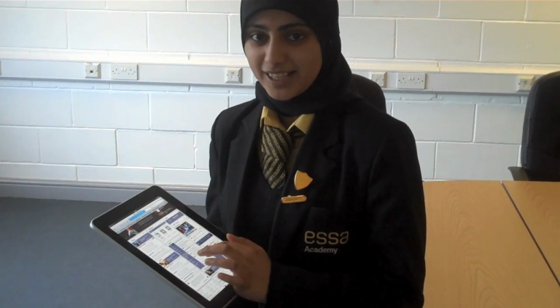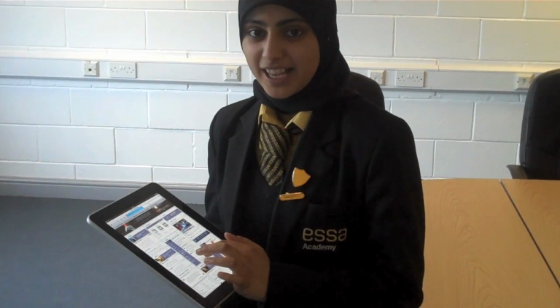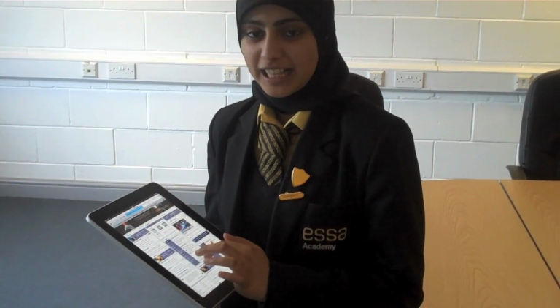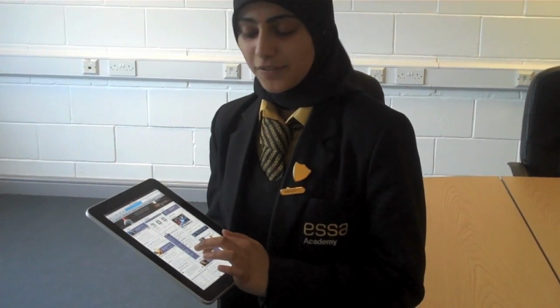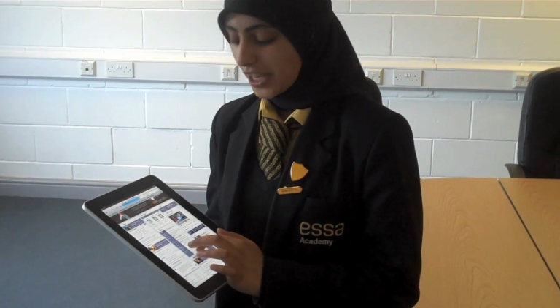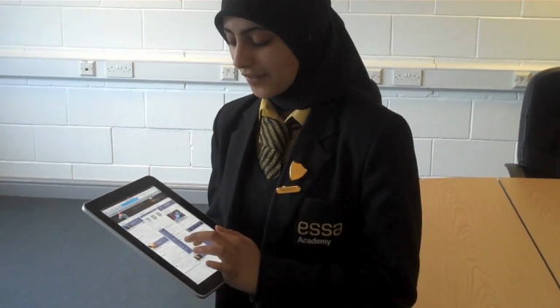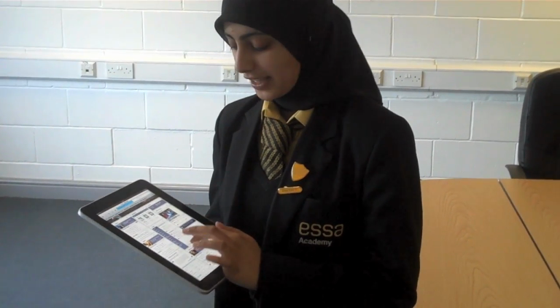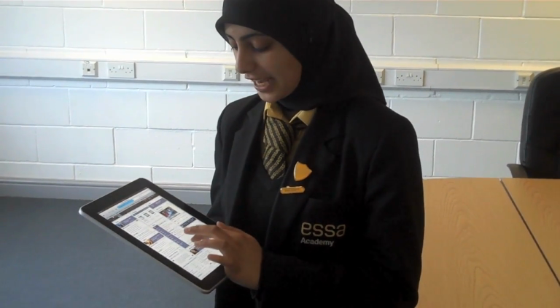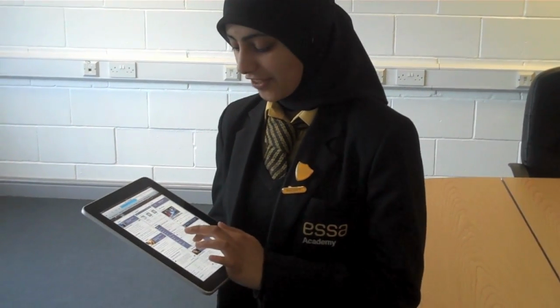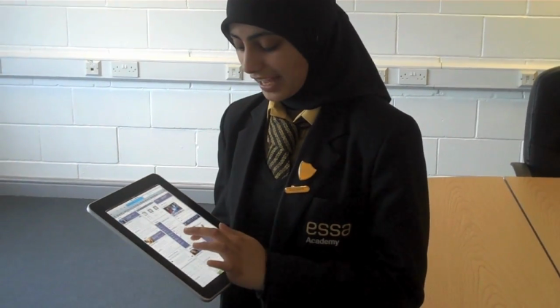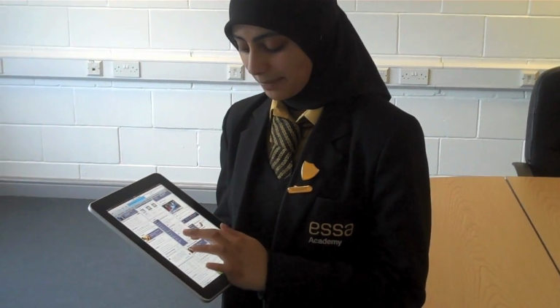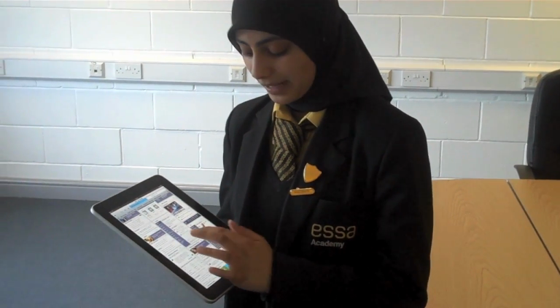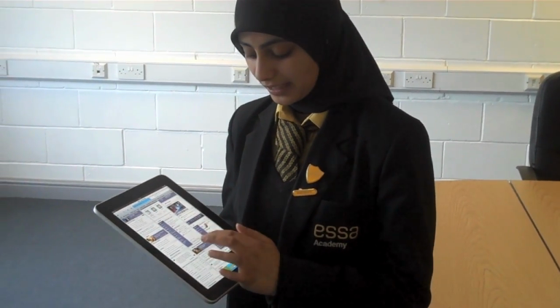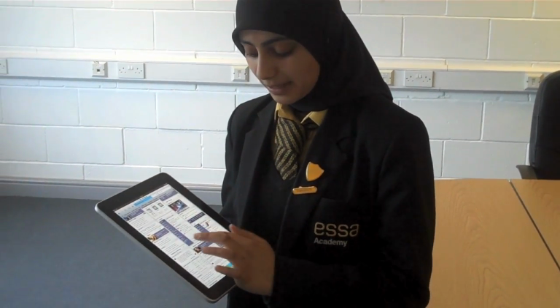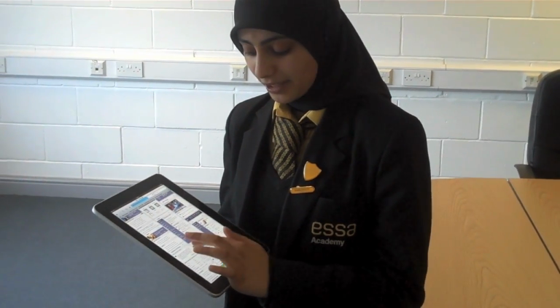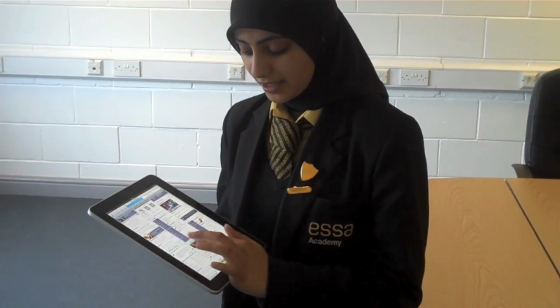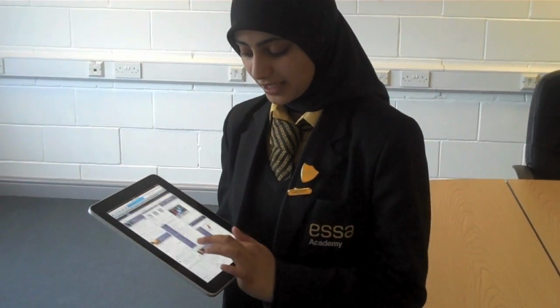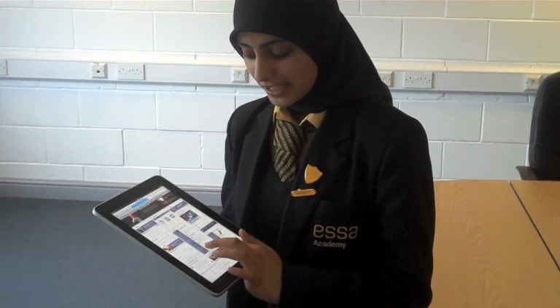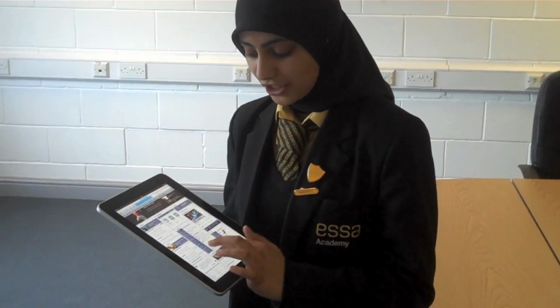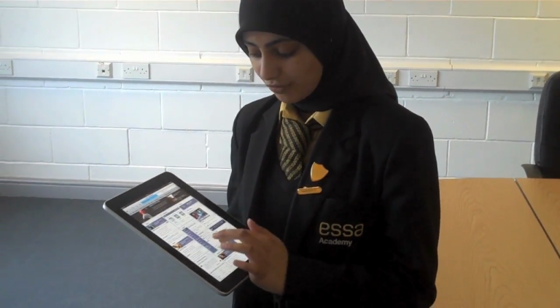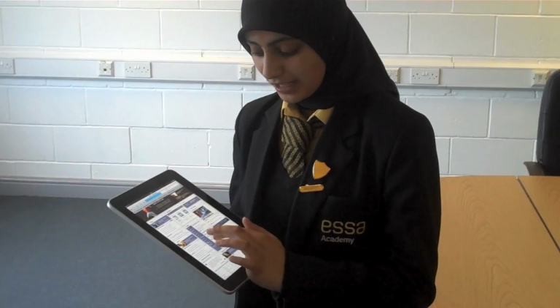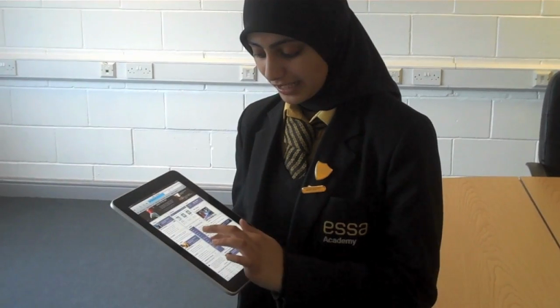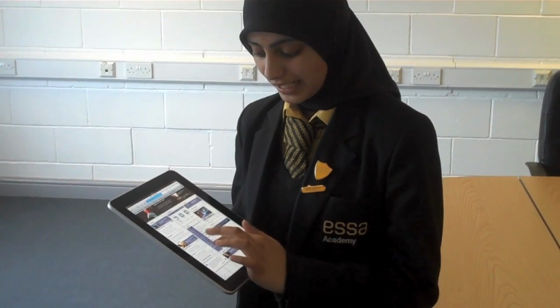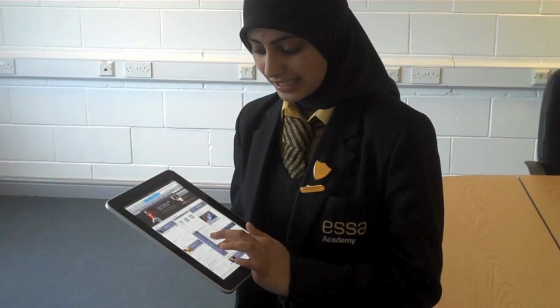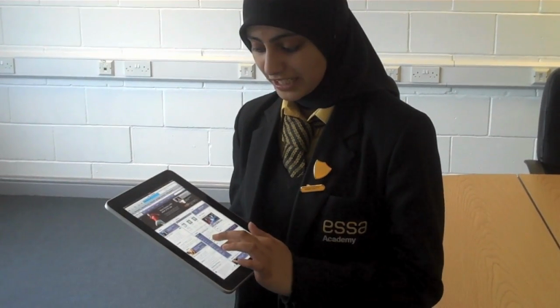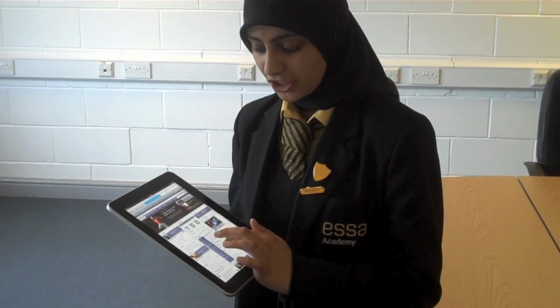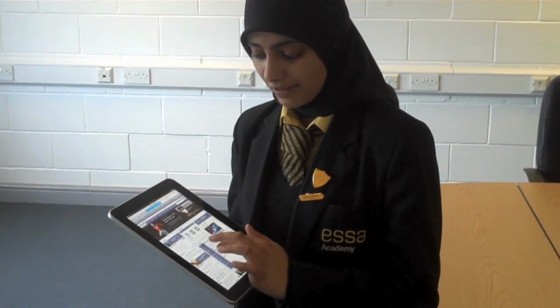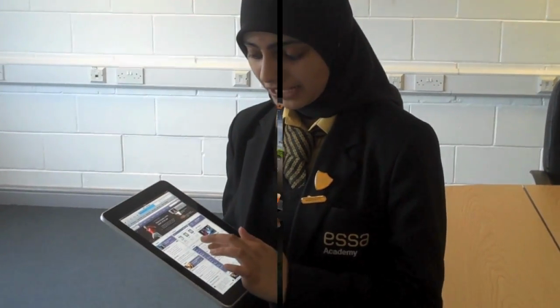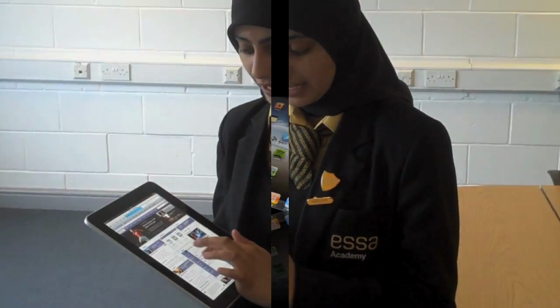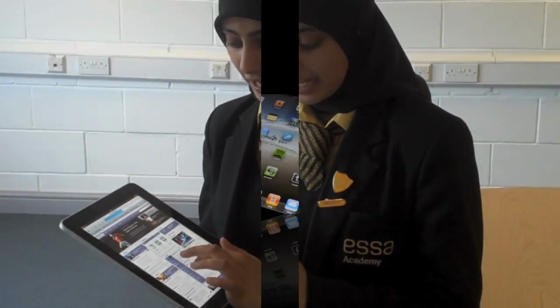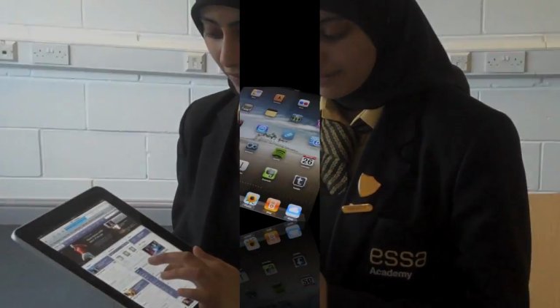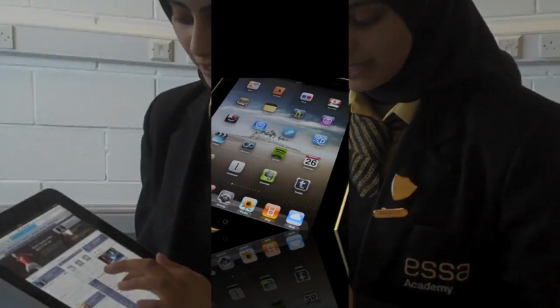I love surfing the net on the iPad because it's easy to read and it's easy to navigate where you want.